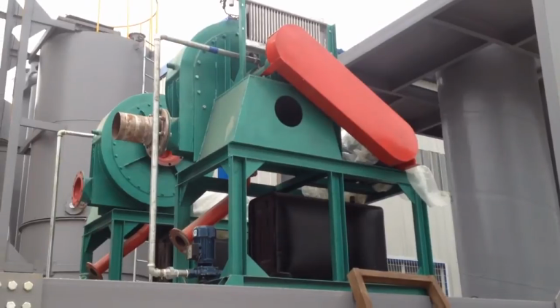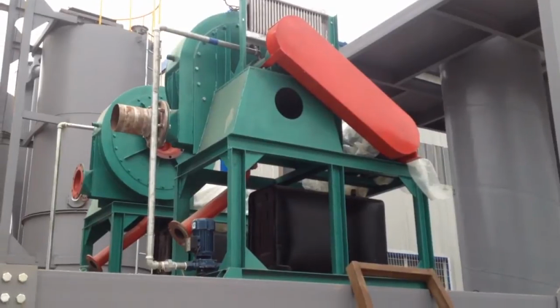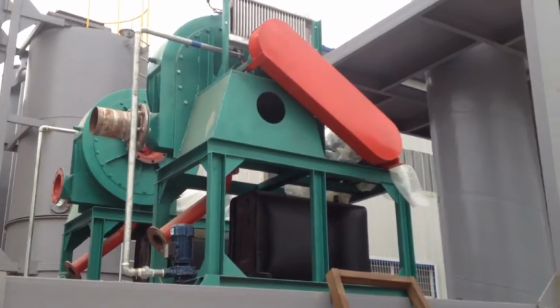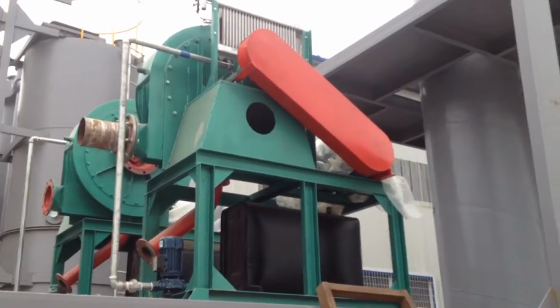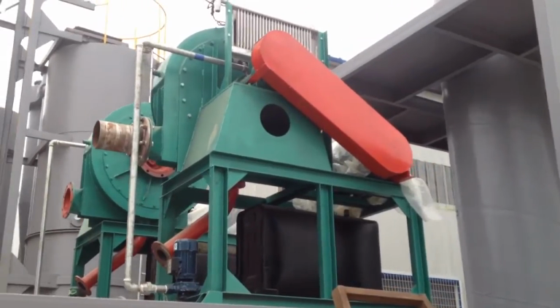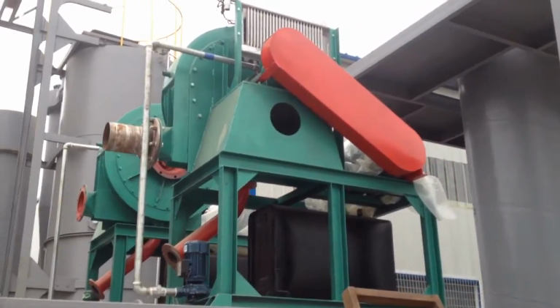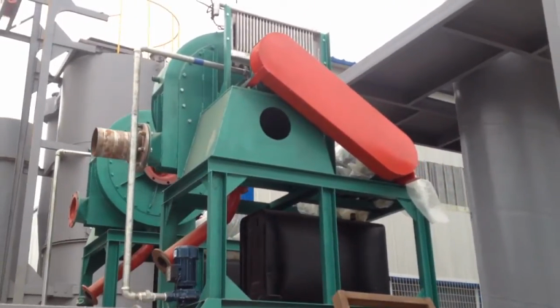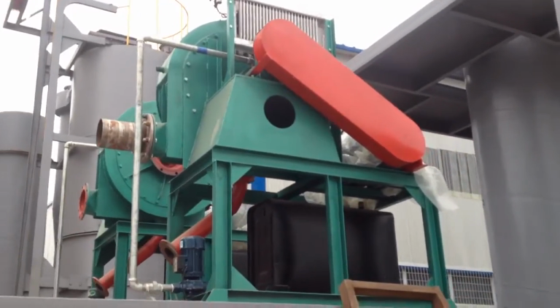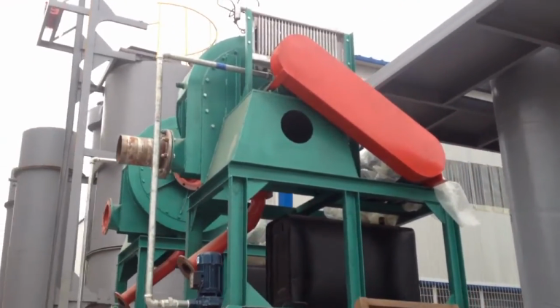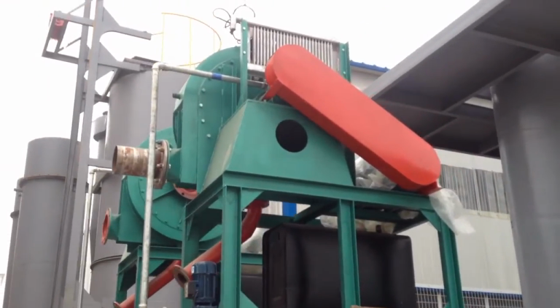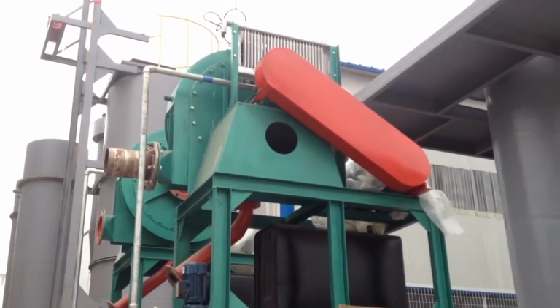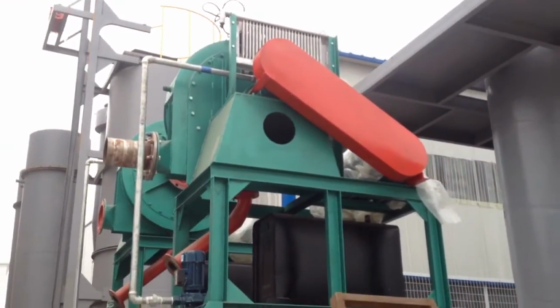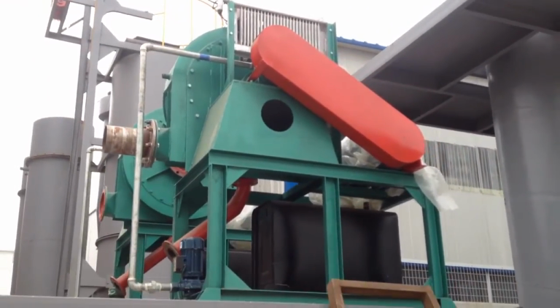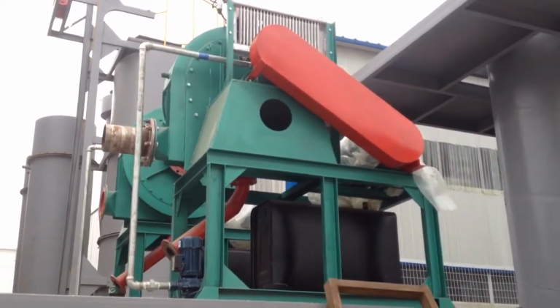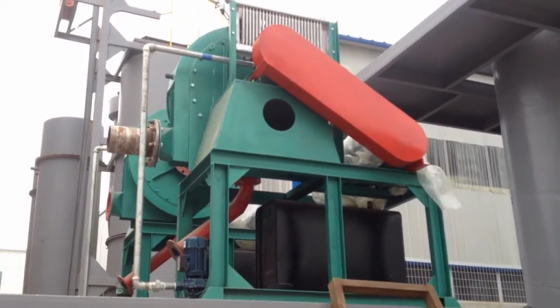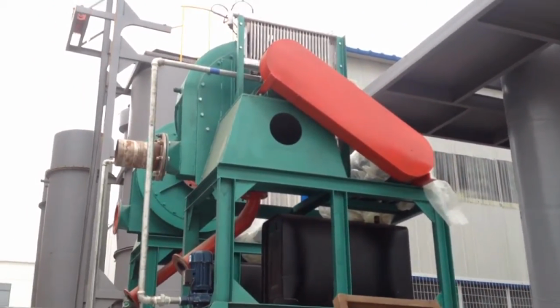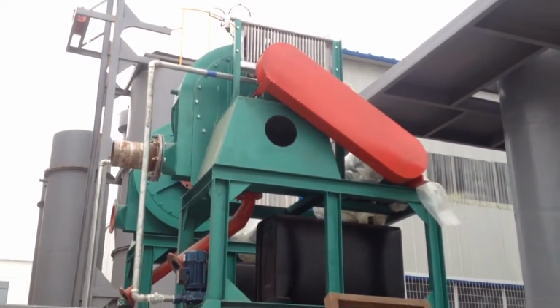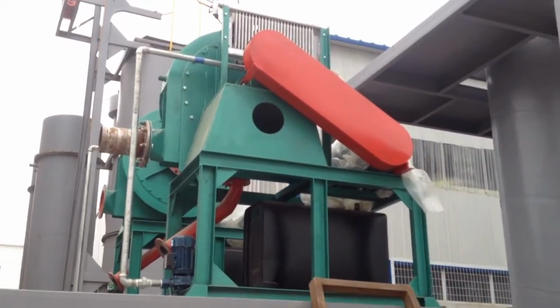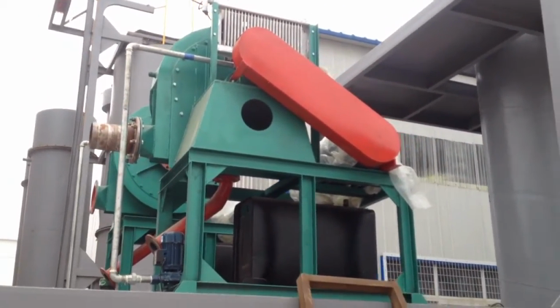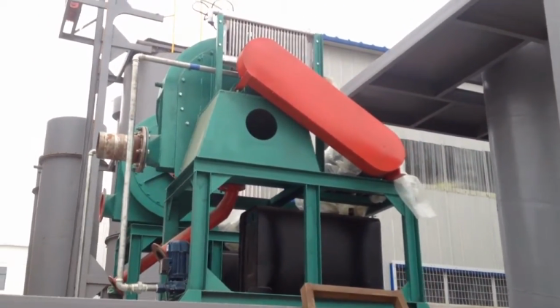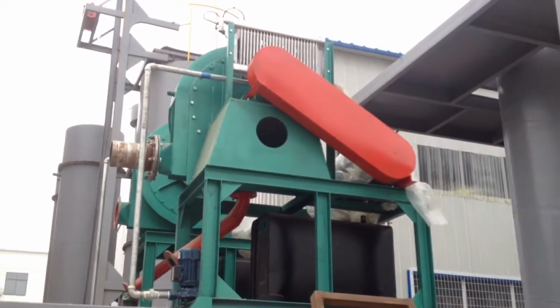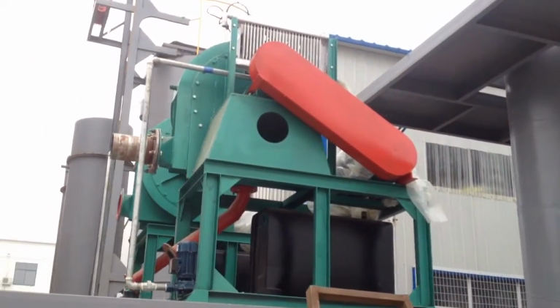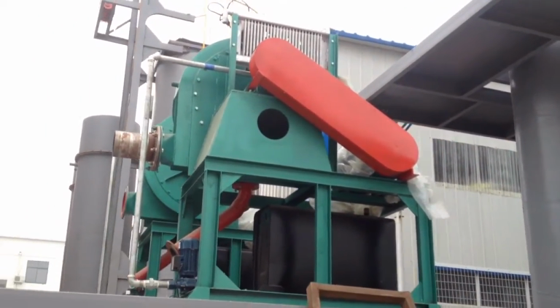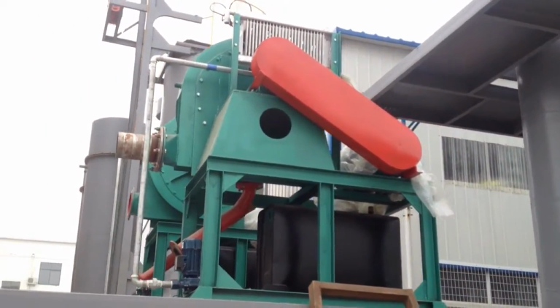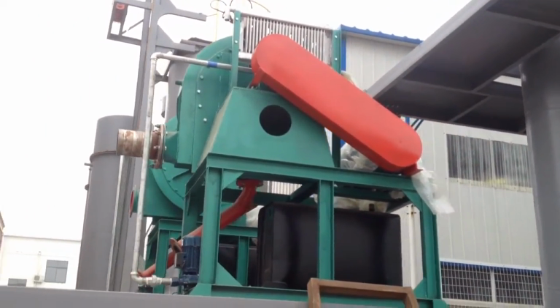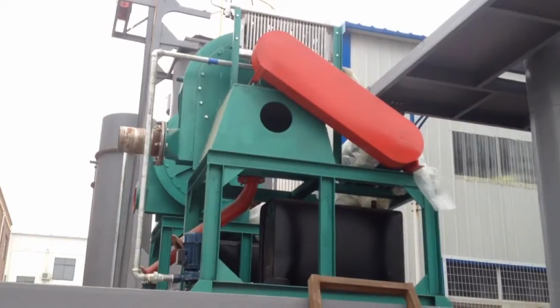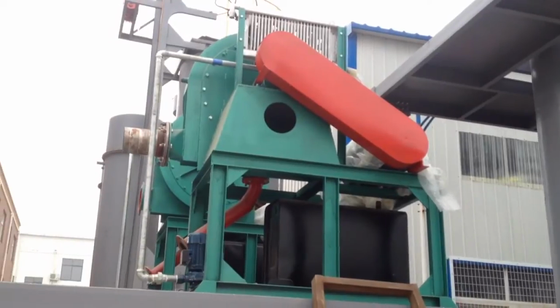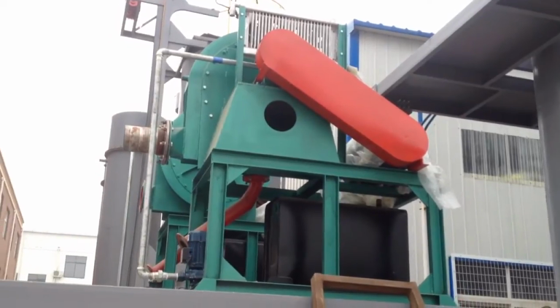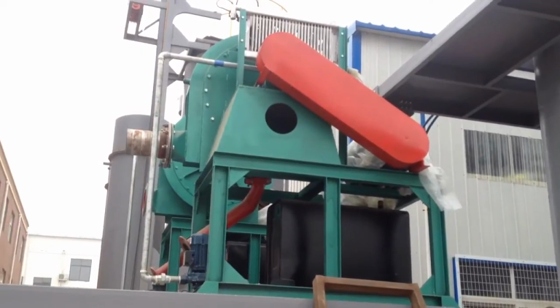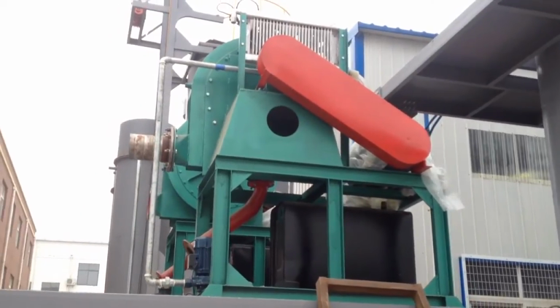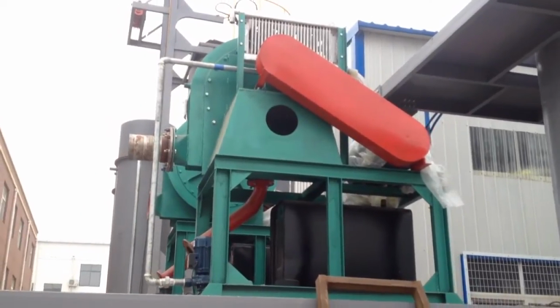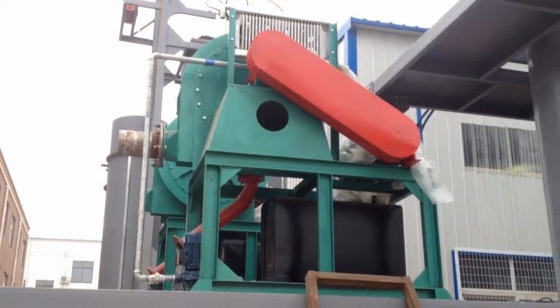This is the fan. It has cooling functions and provides power to move the gas.